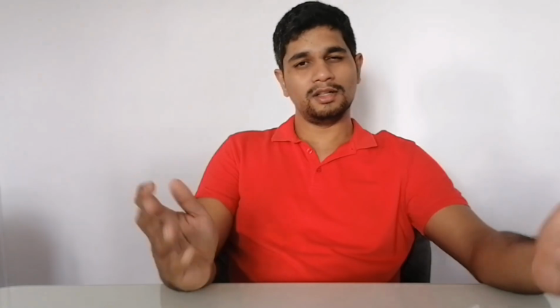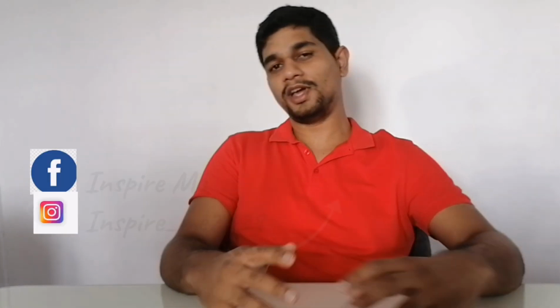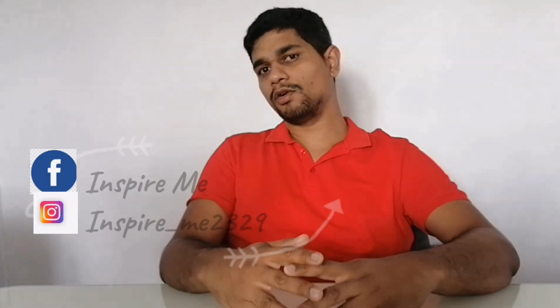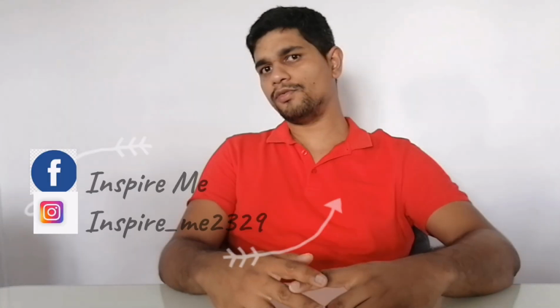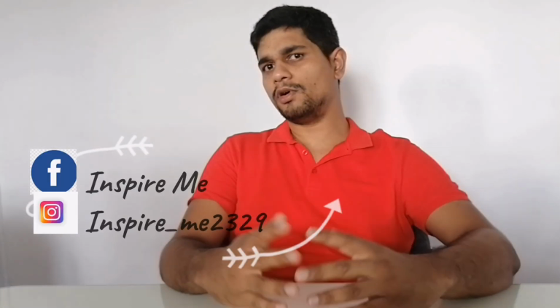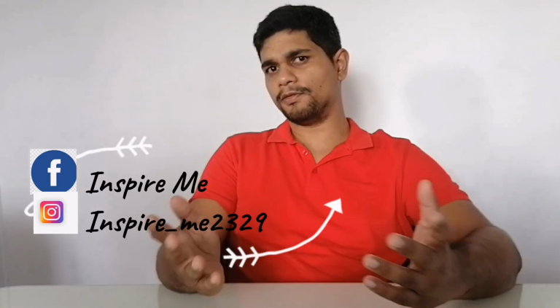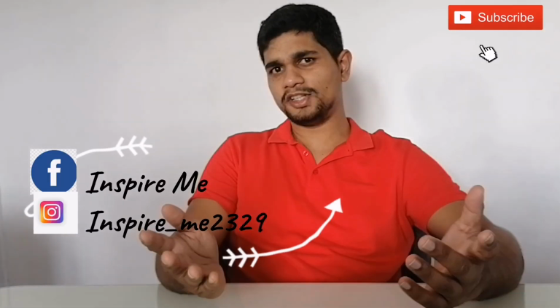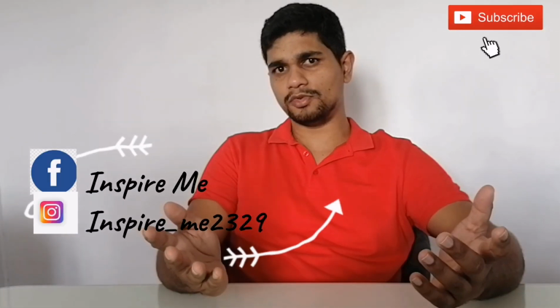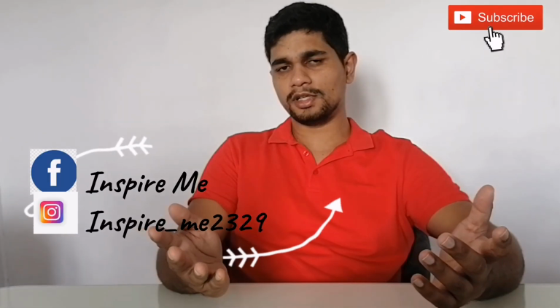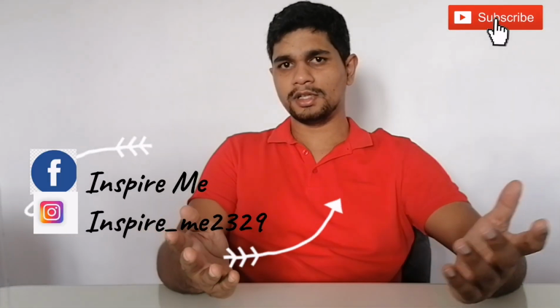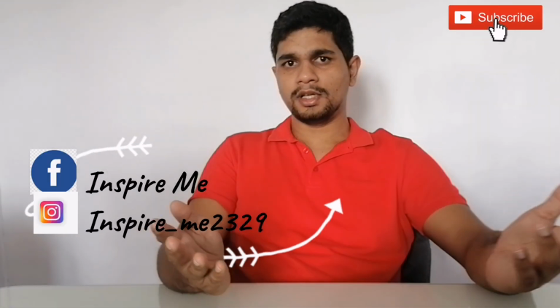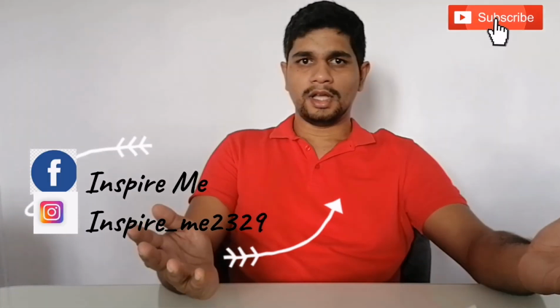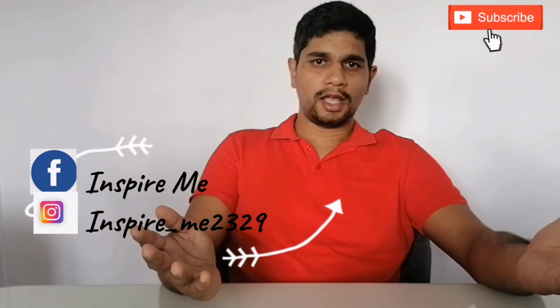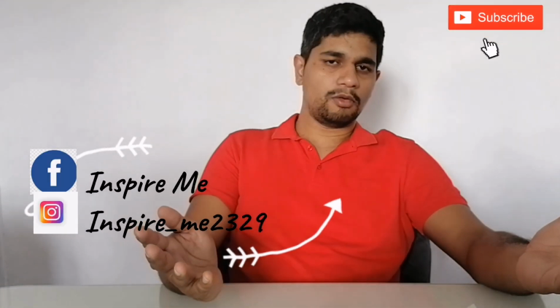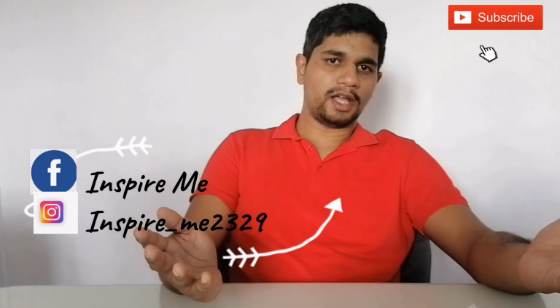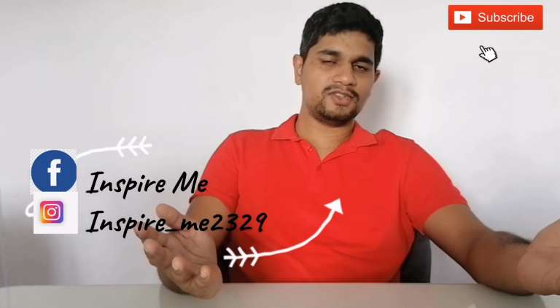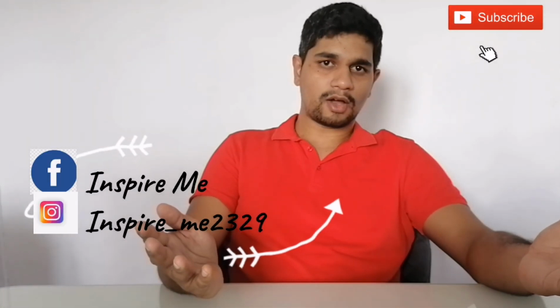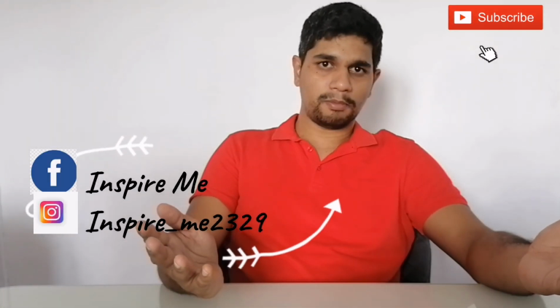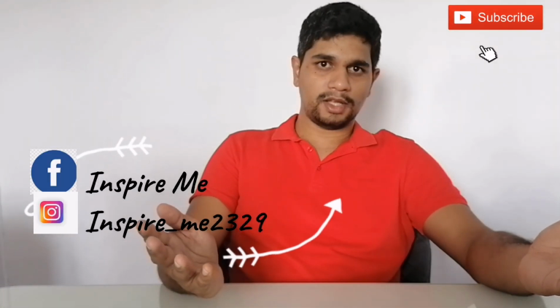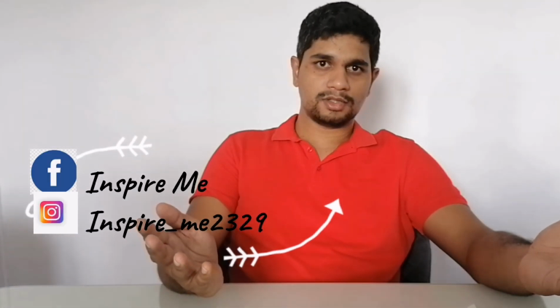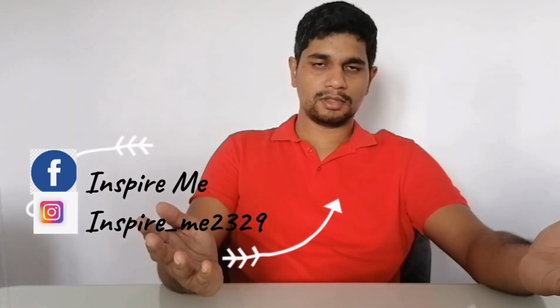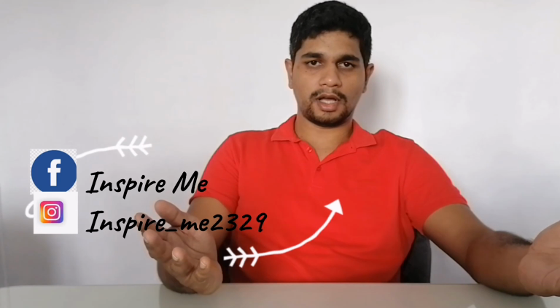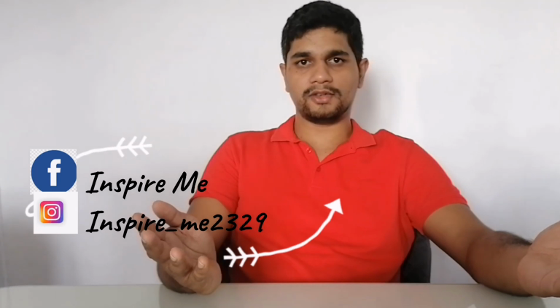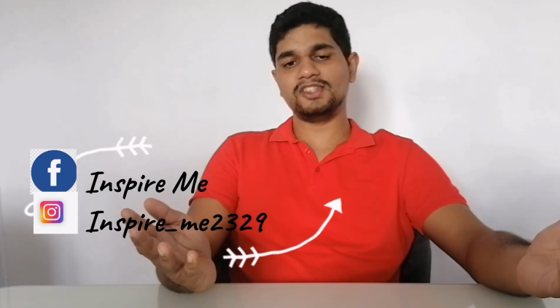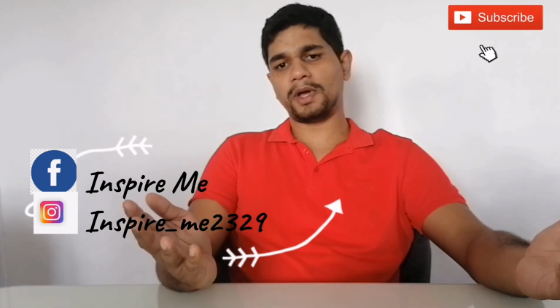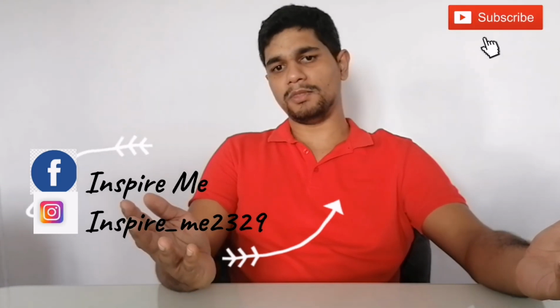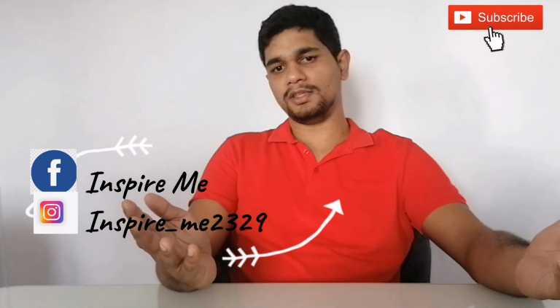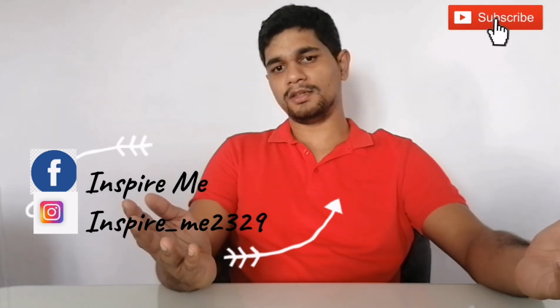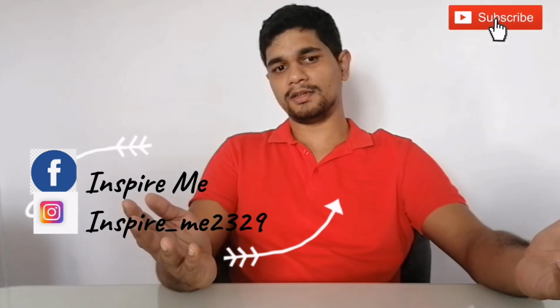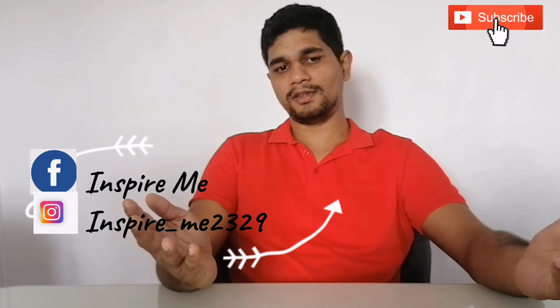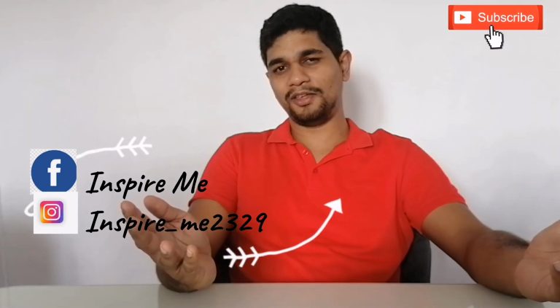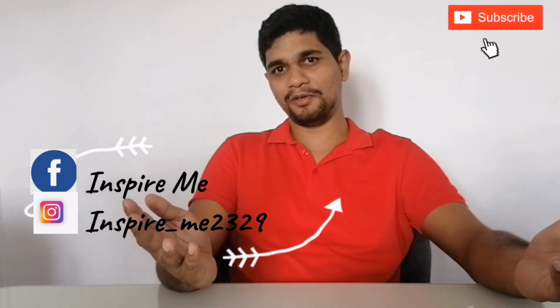You can also follow me on Facebook and on my Instagram page as Inspire Me. Thank you.